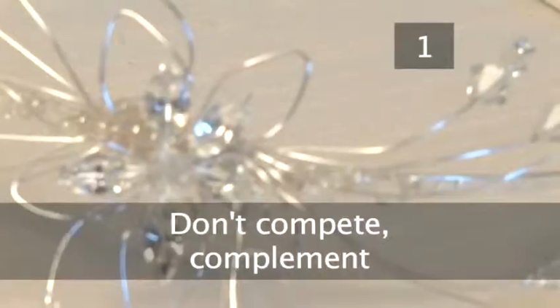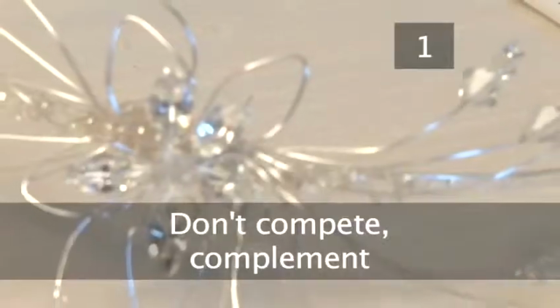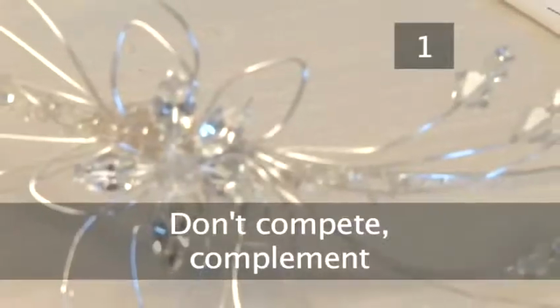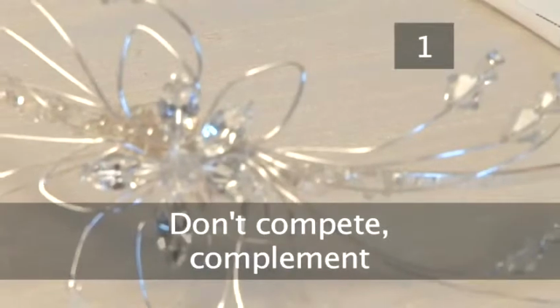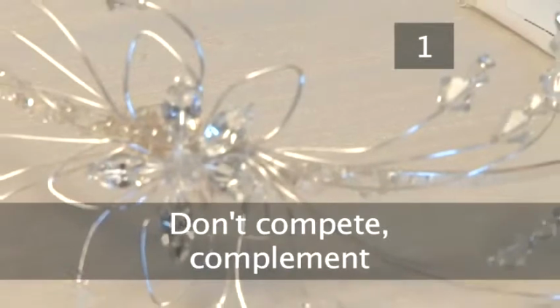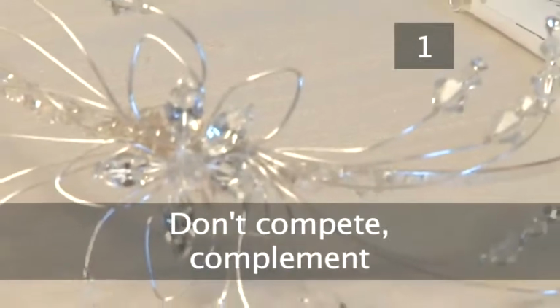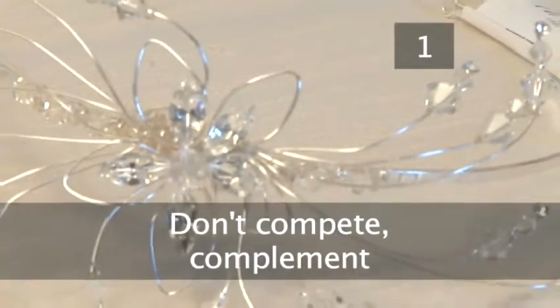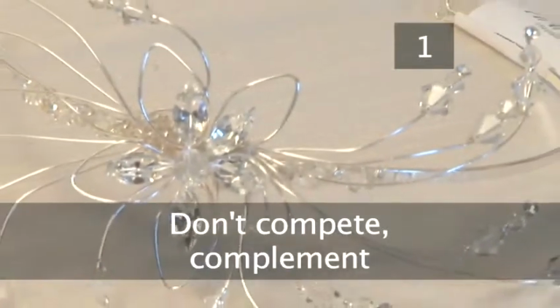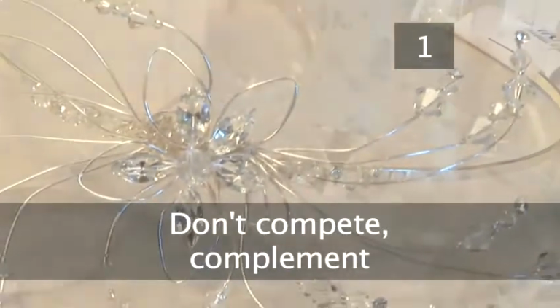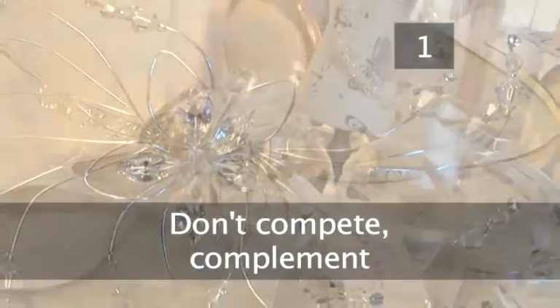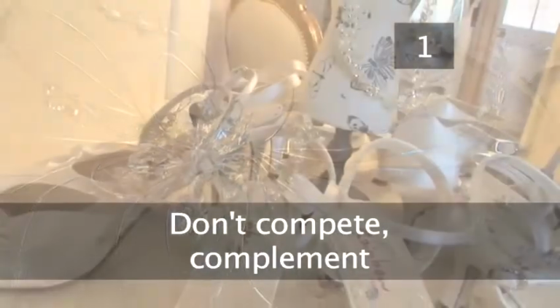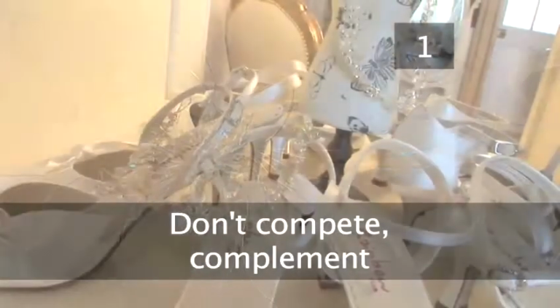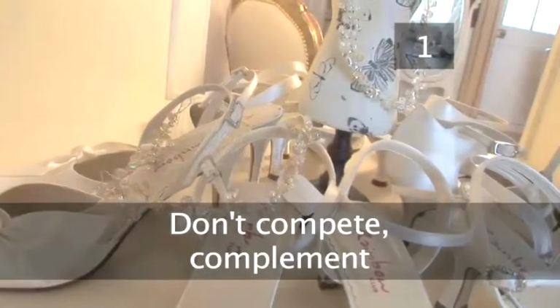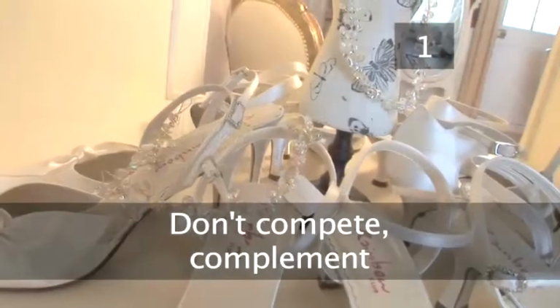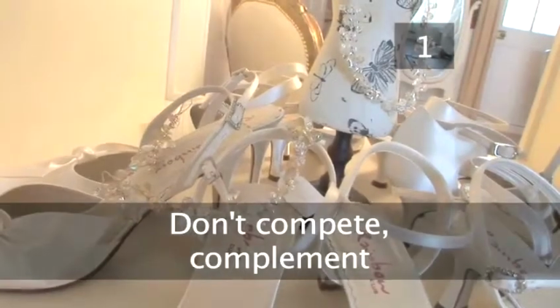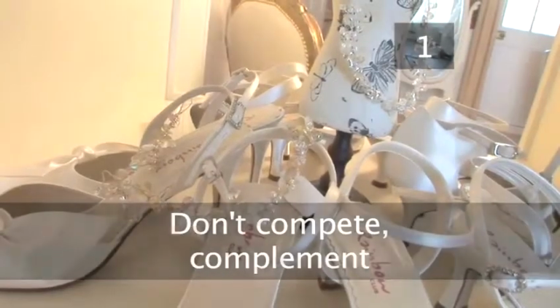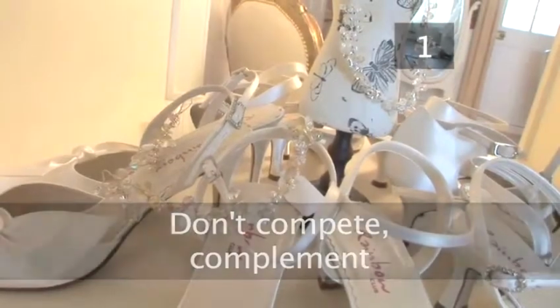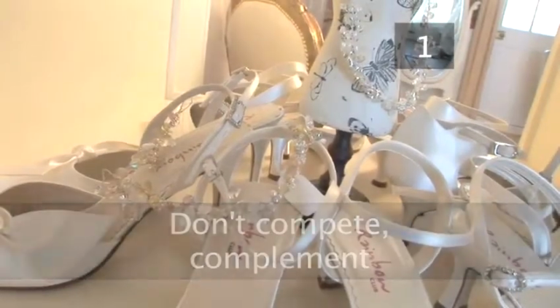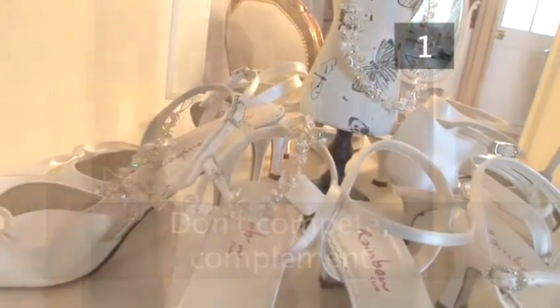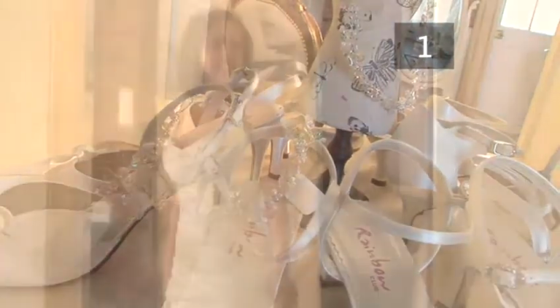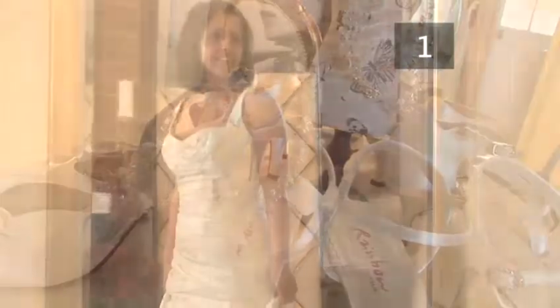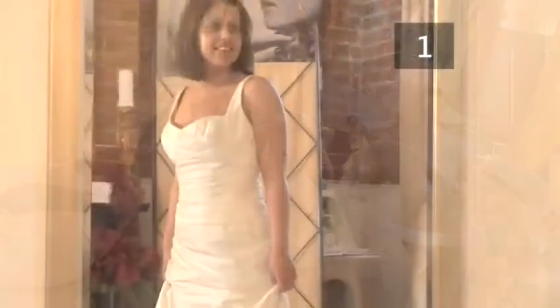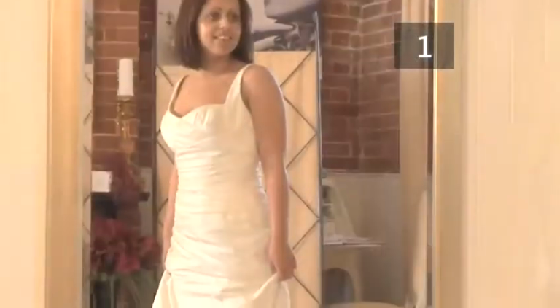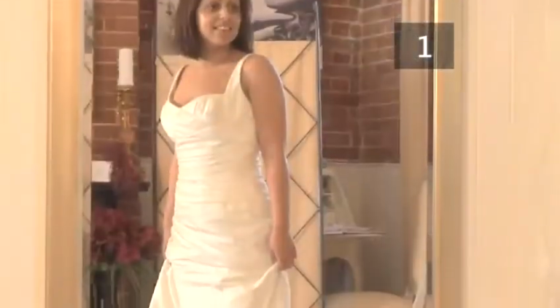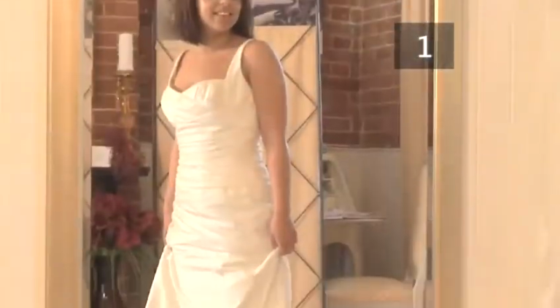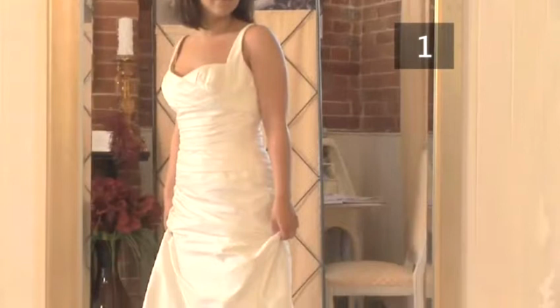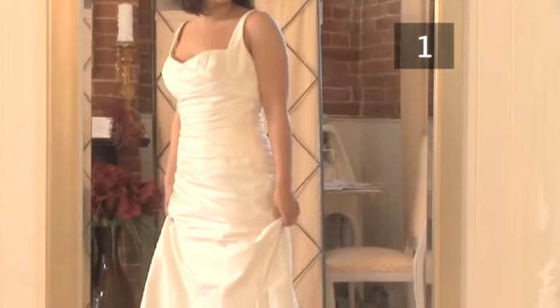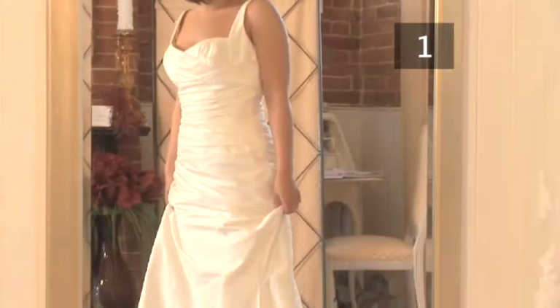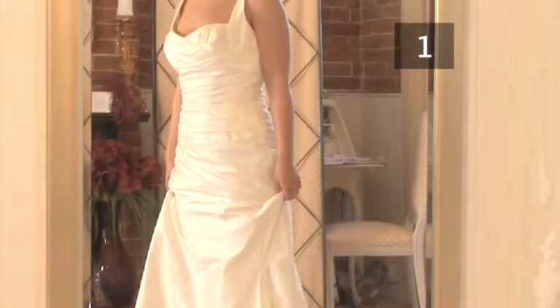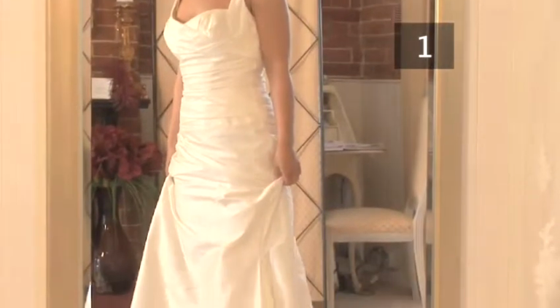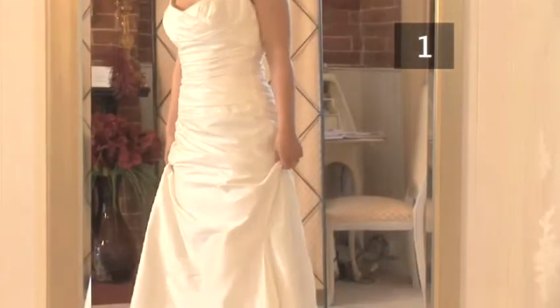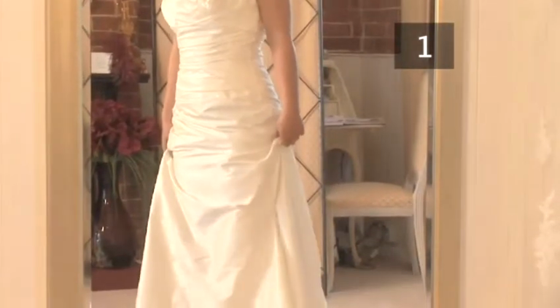Step 1: Don't compete — compliment. The first rule of thumb is don't let accessories compete with the dress.